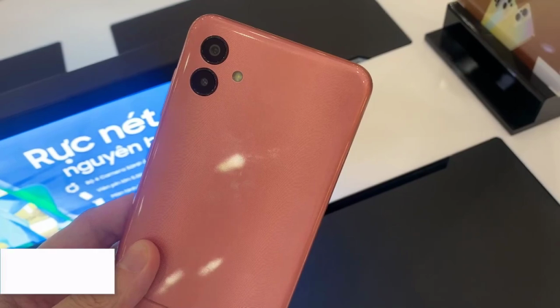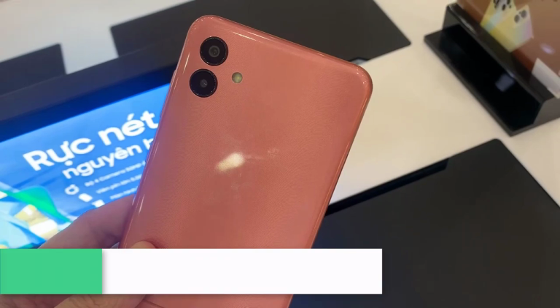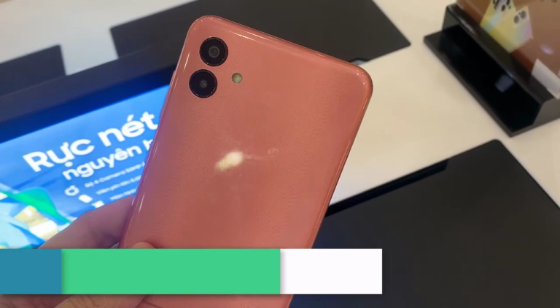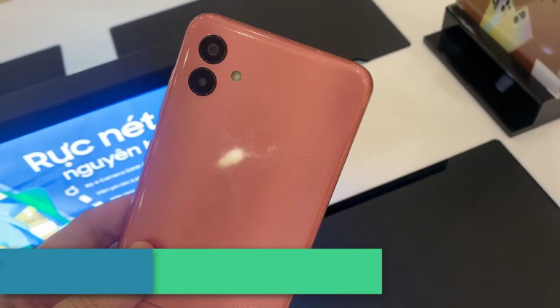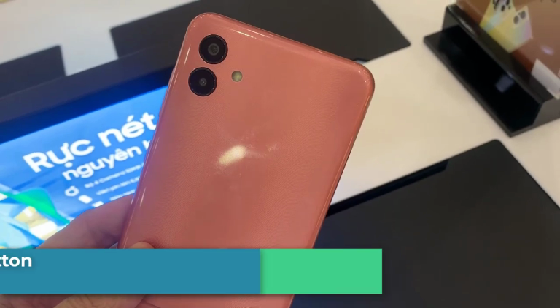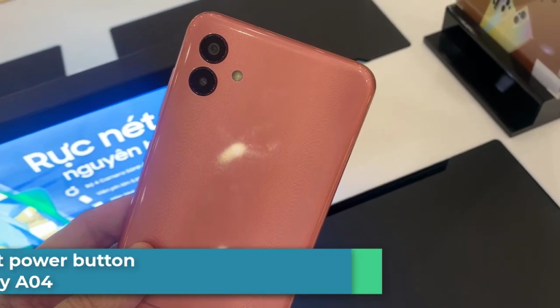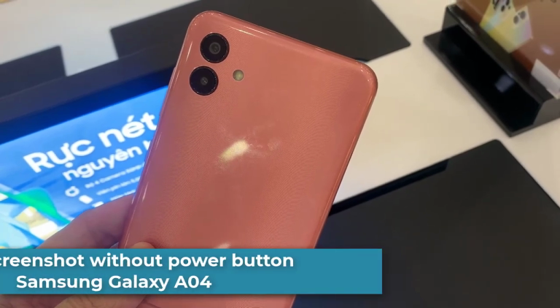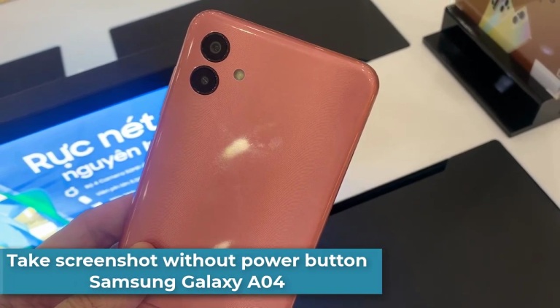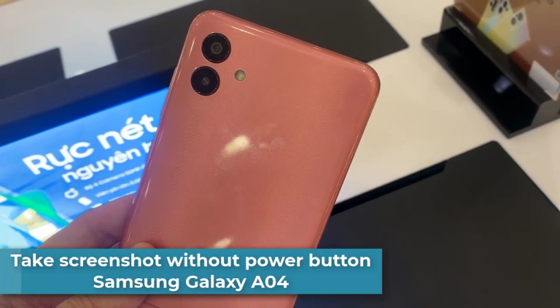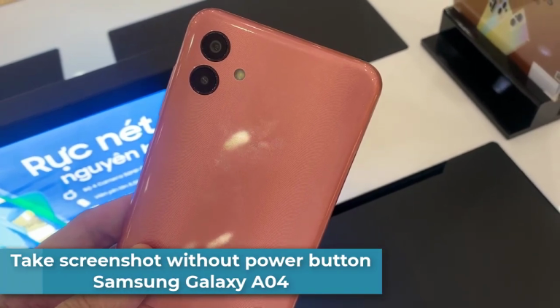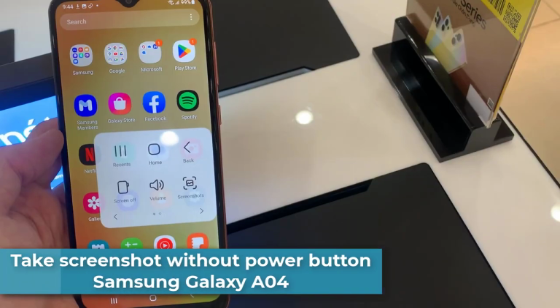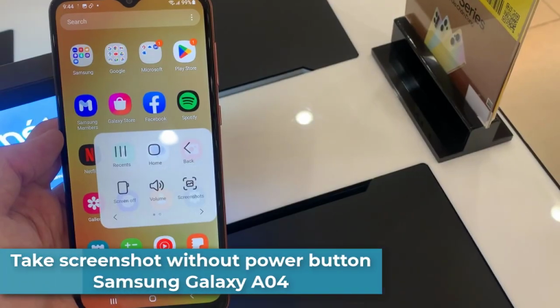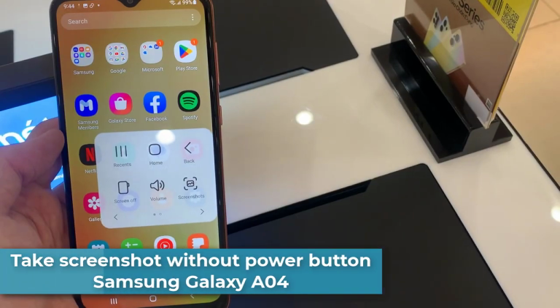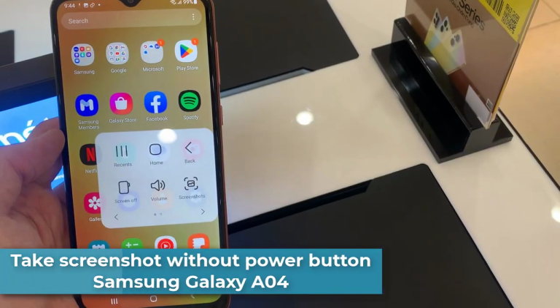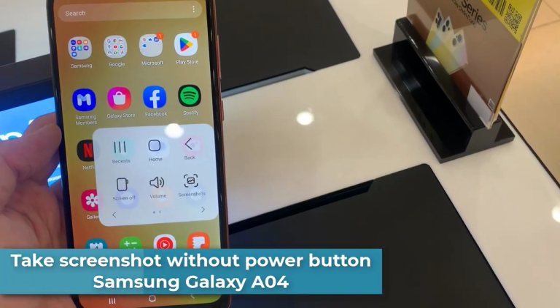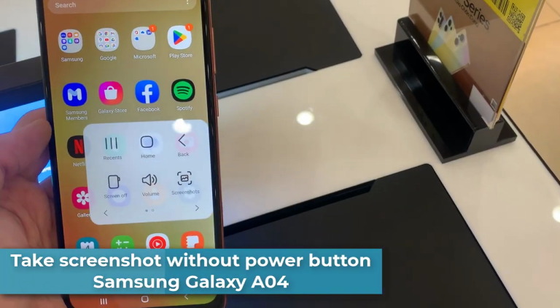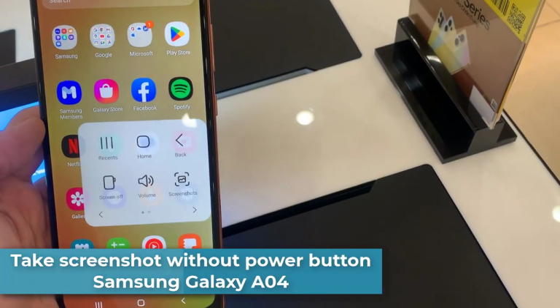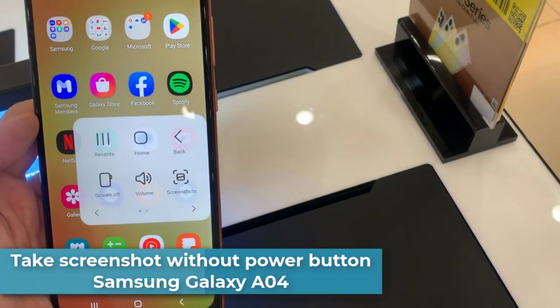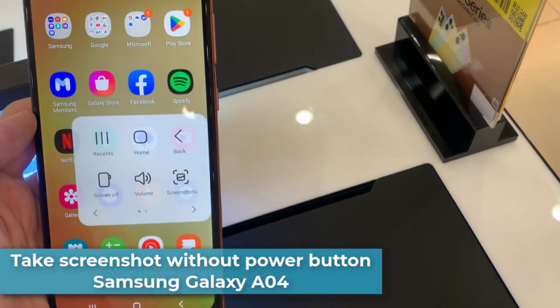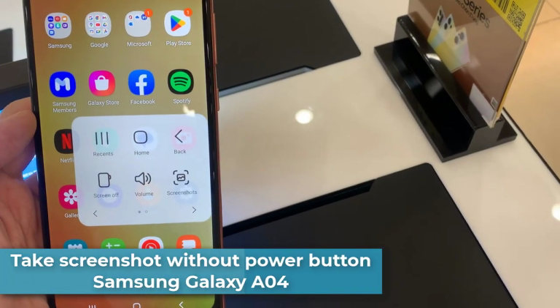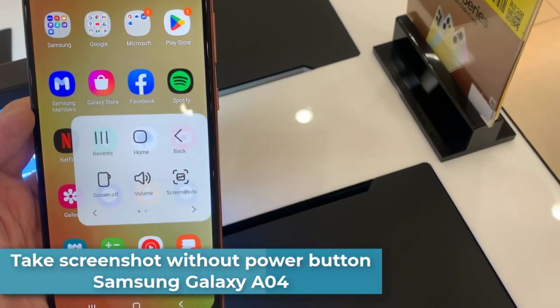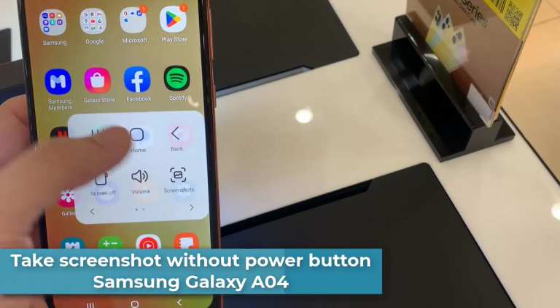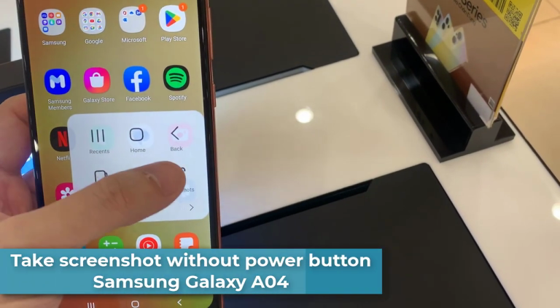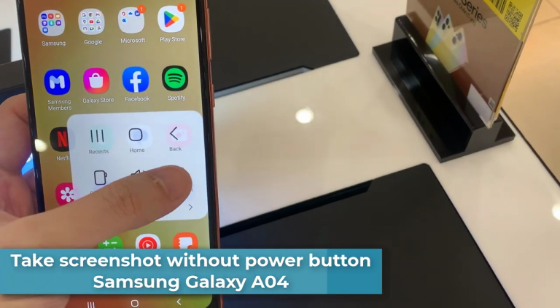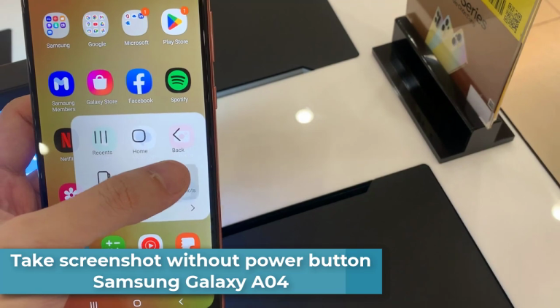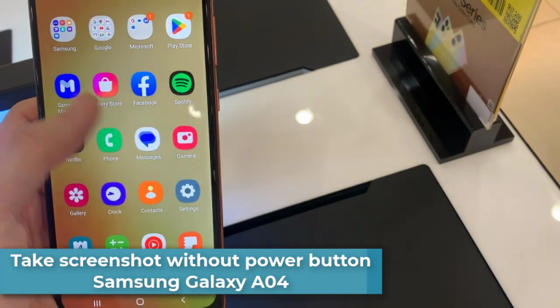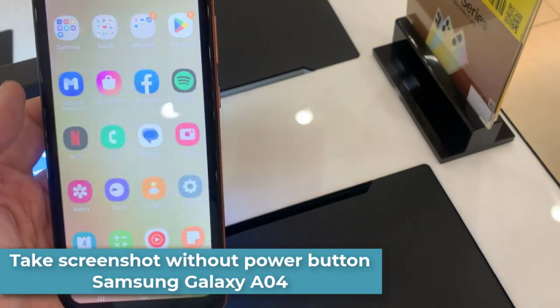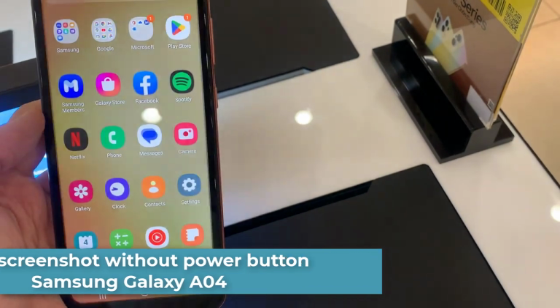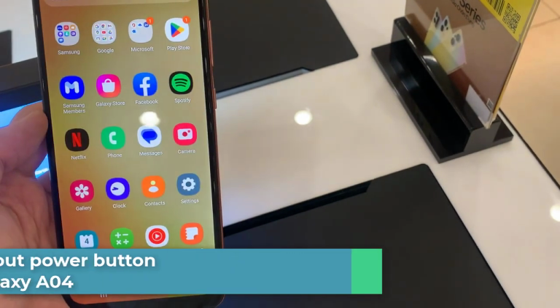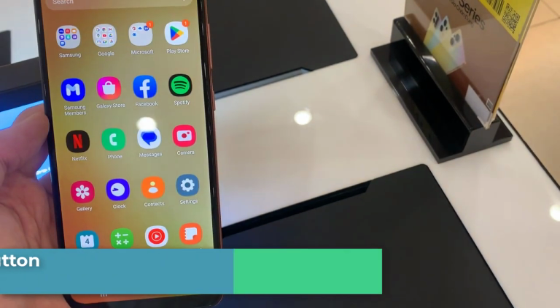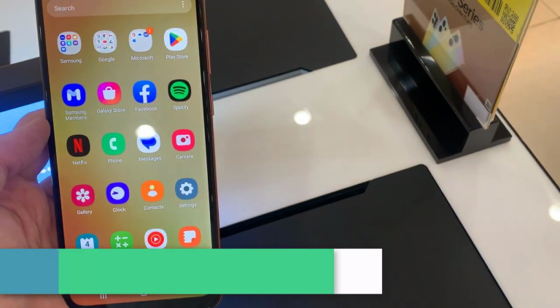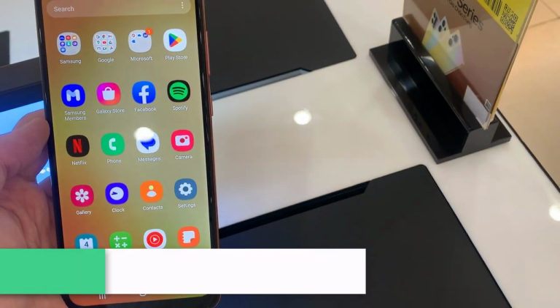Hi everyone! In this video, I show you how to take a screenshot without using the power button in Samsung A04.